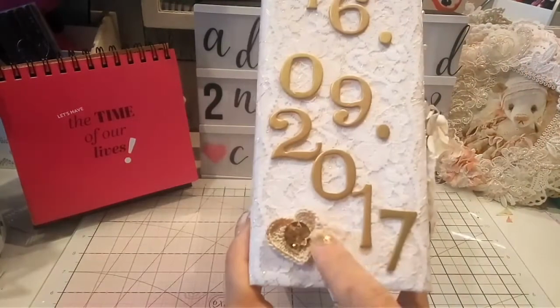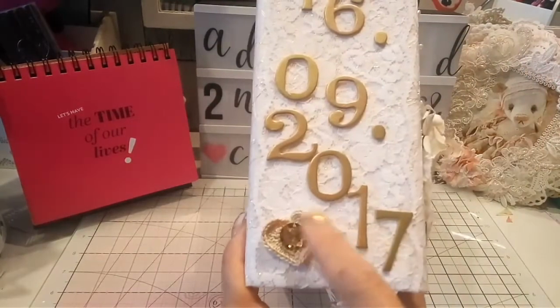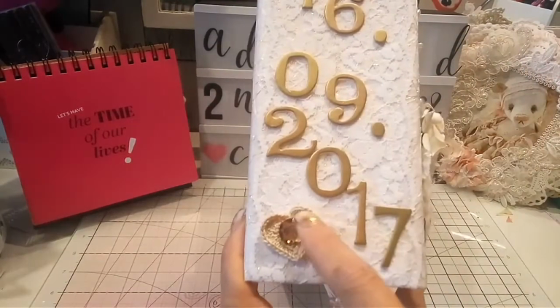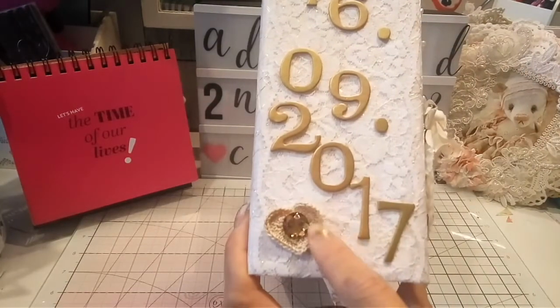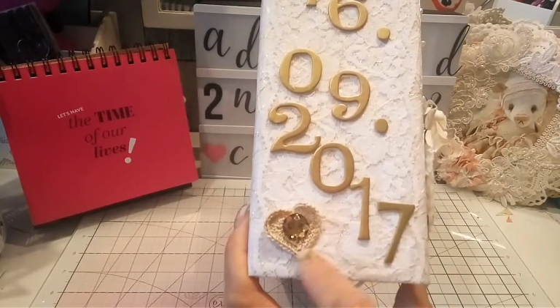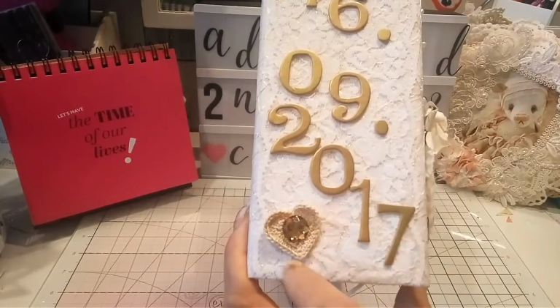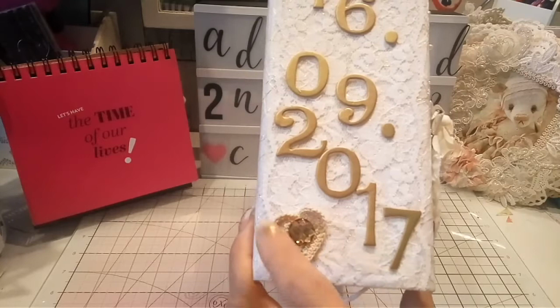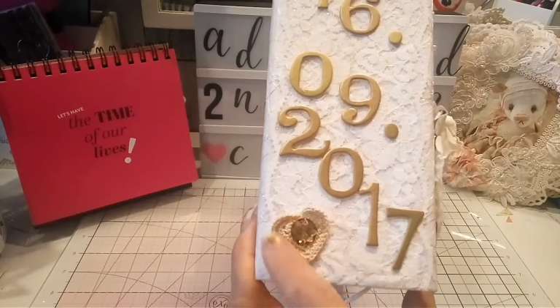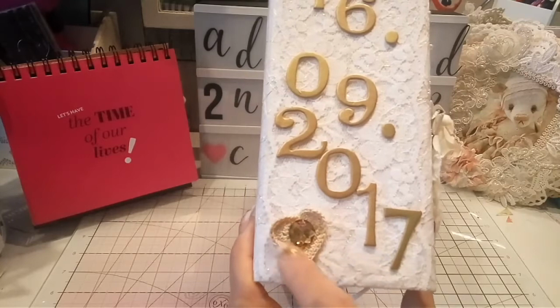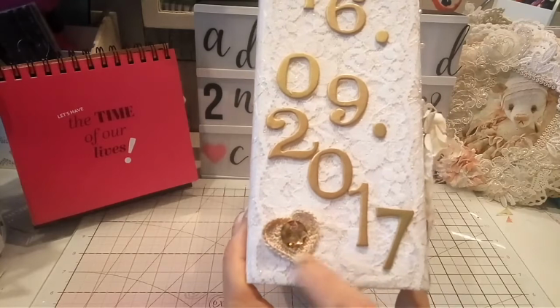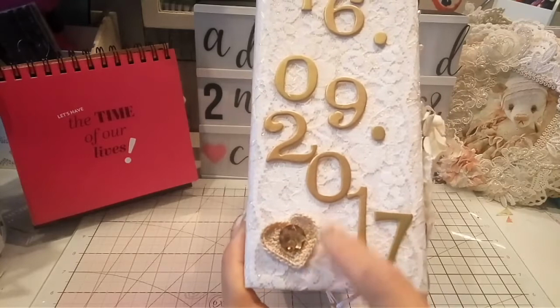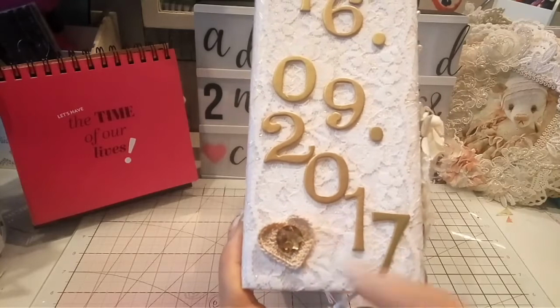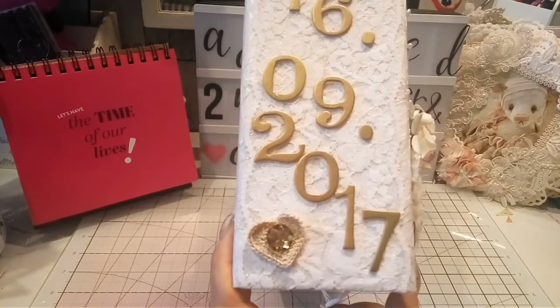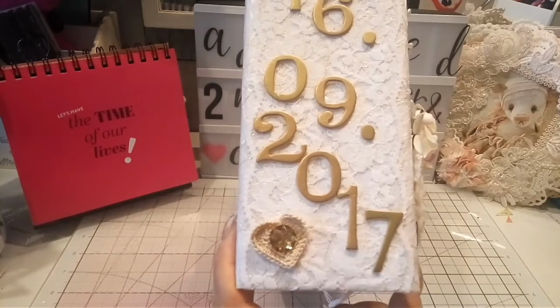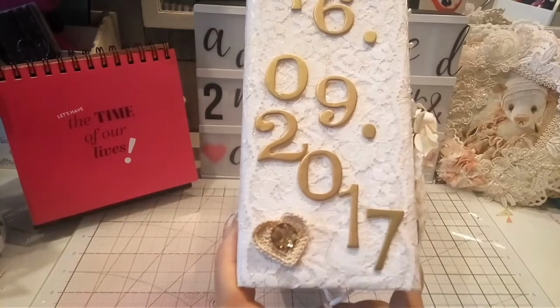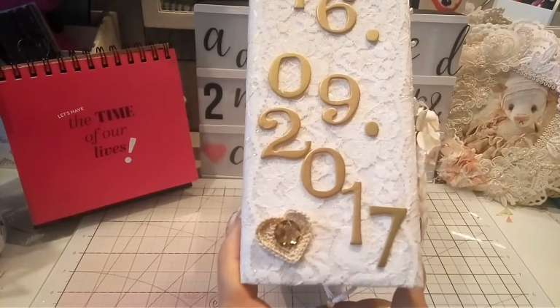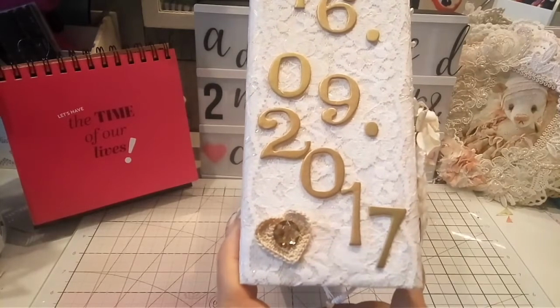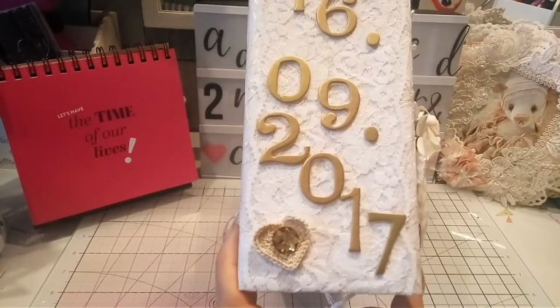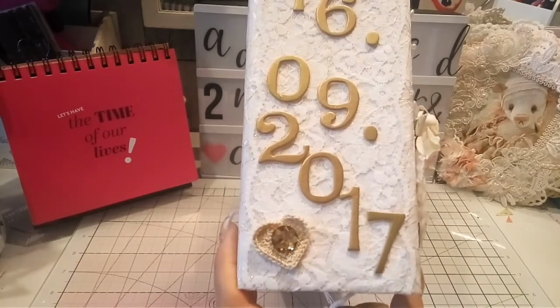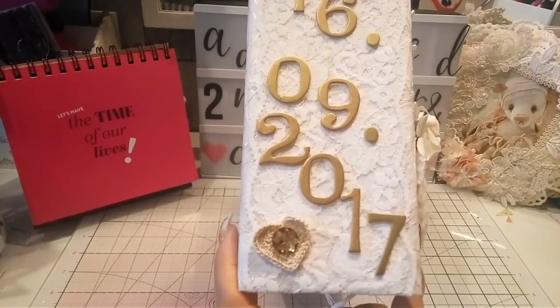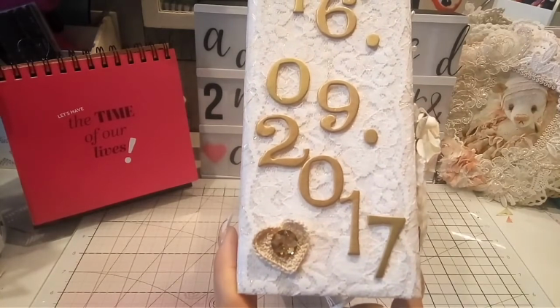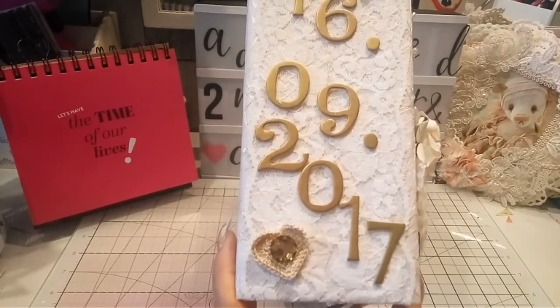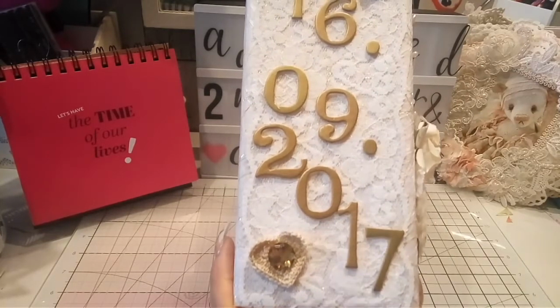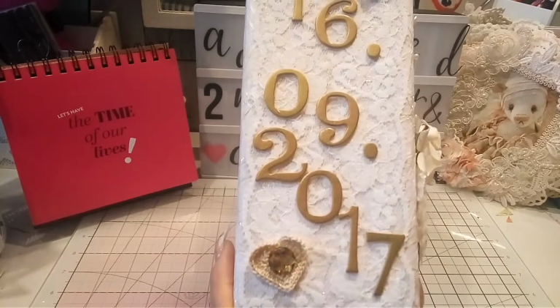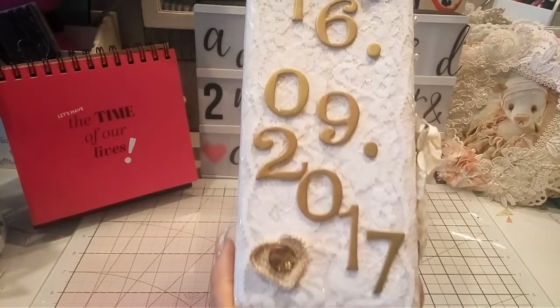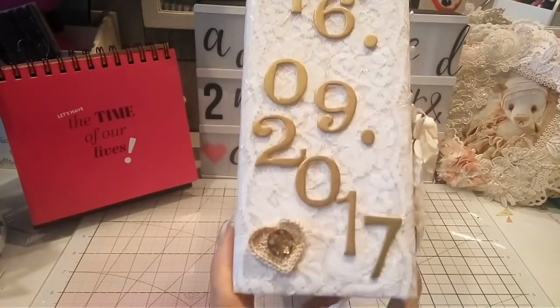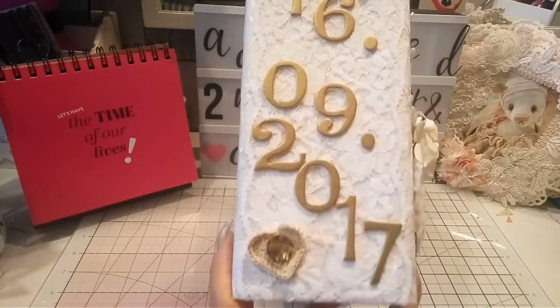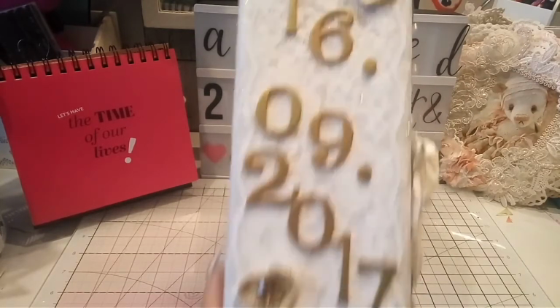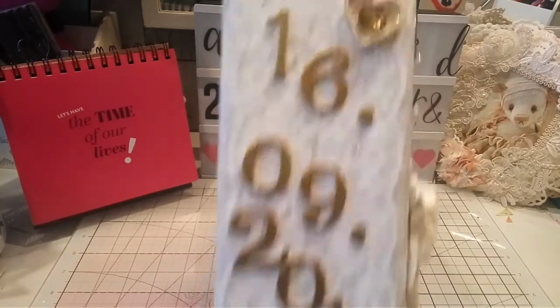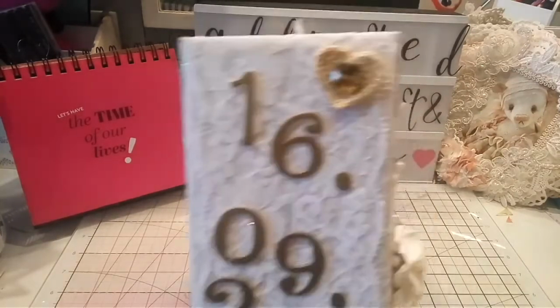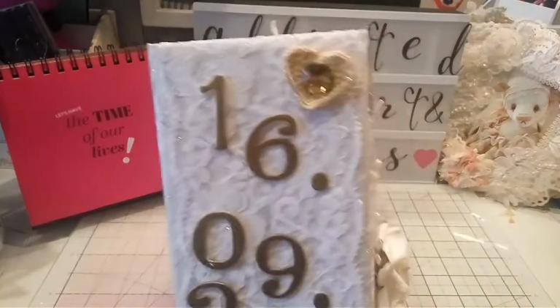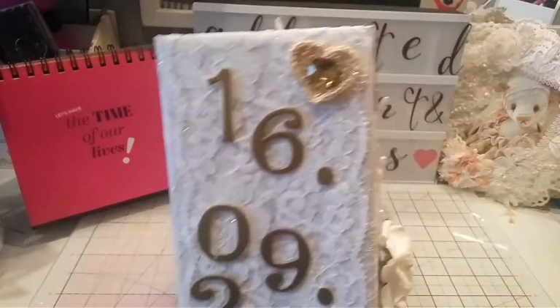I used those tiny little doilies which were gifted to me by Pat — thank you so much Pat.